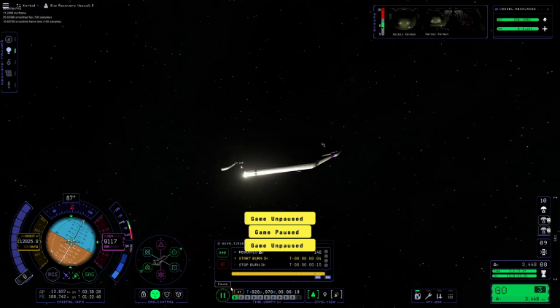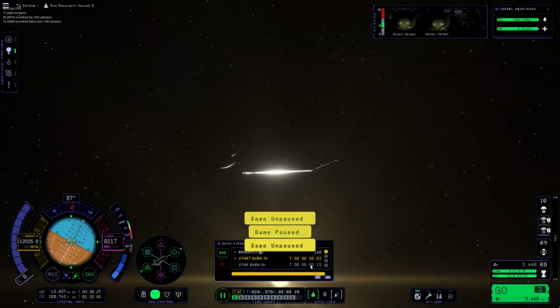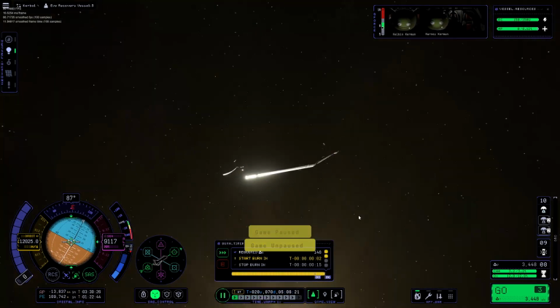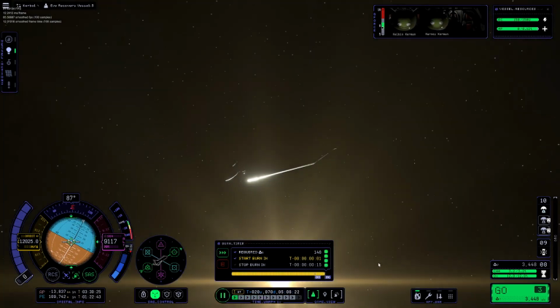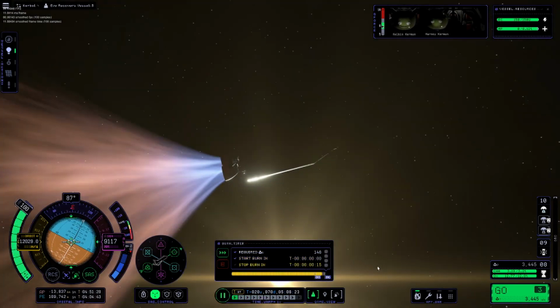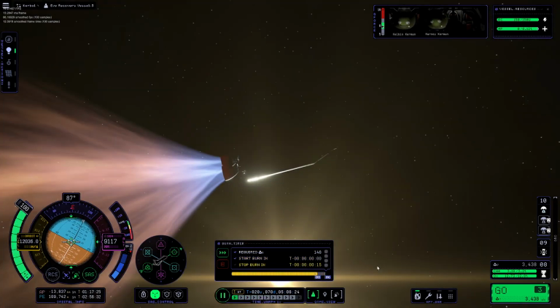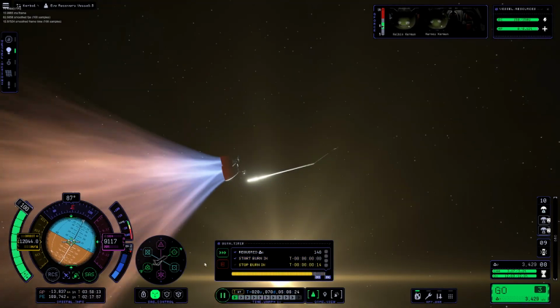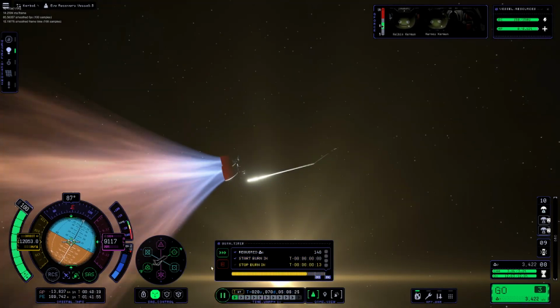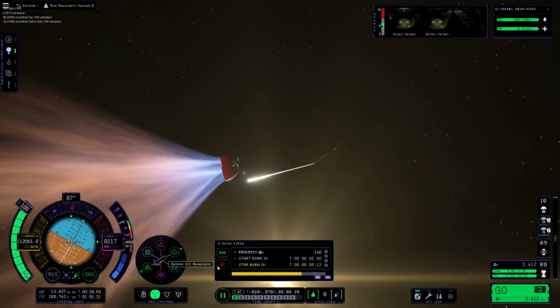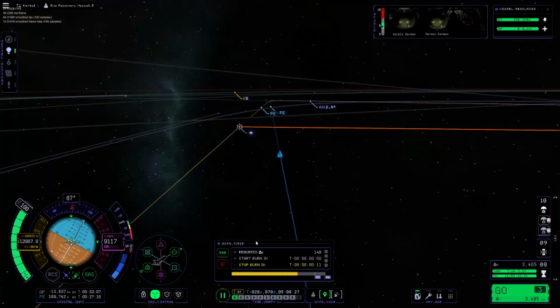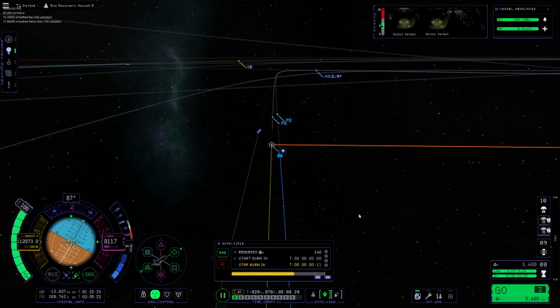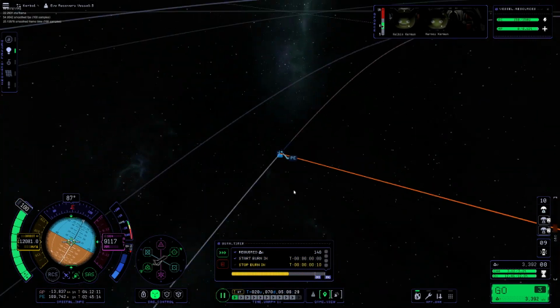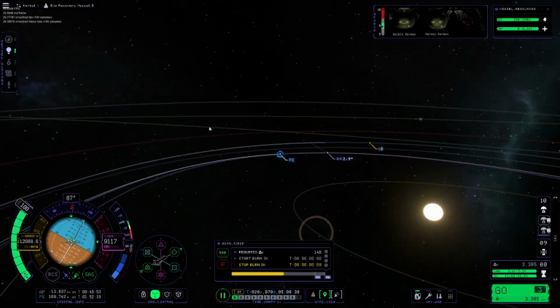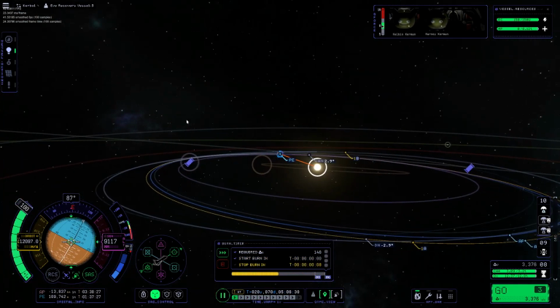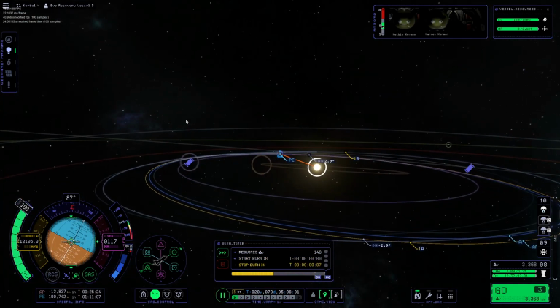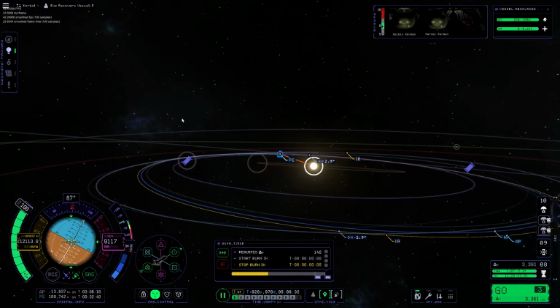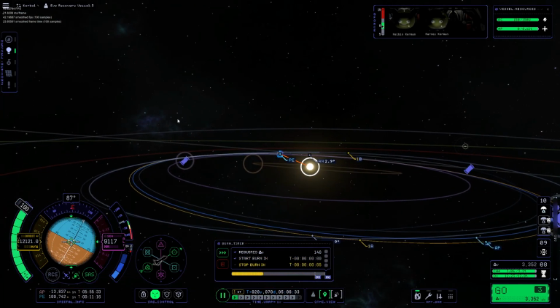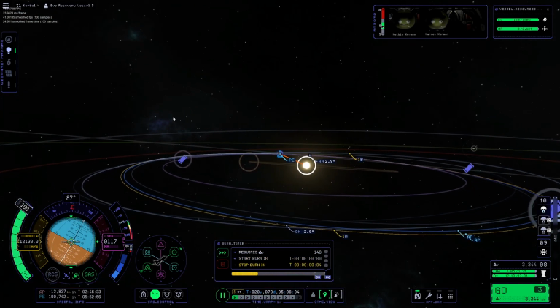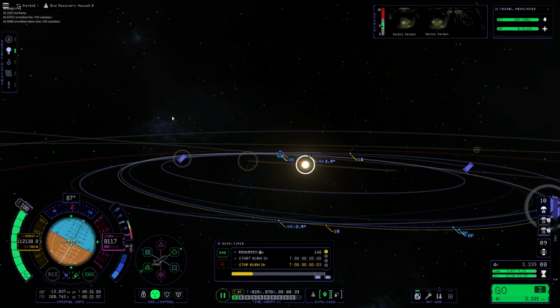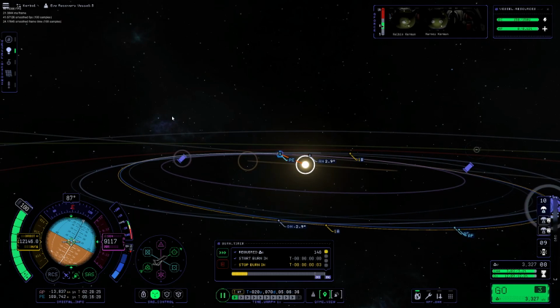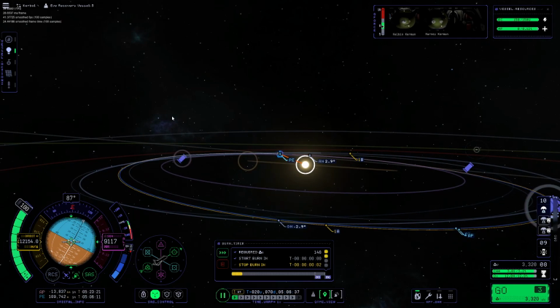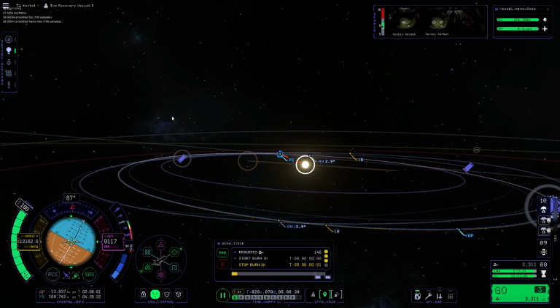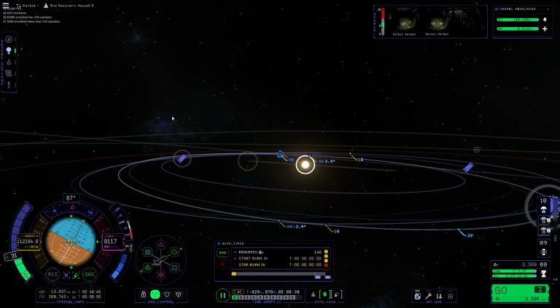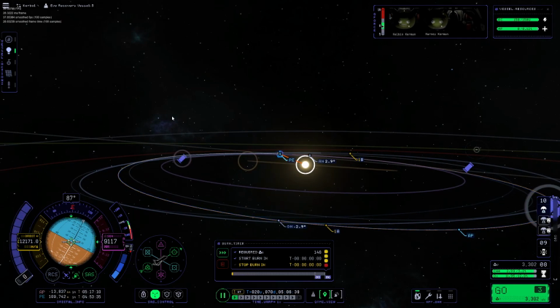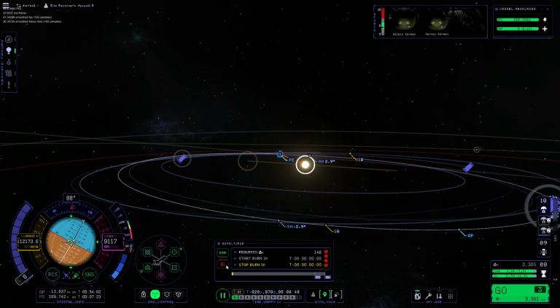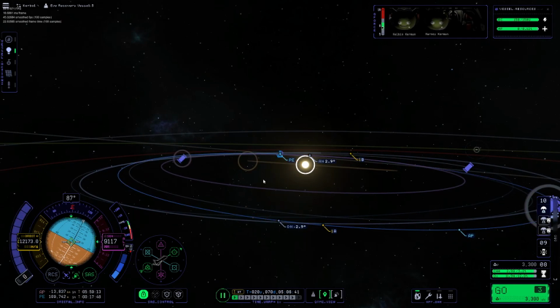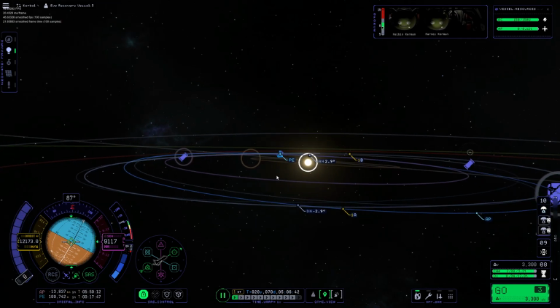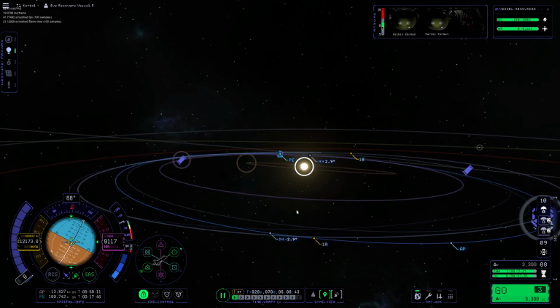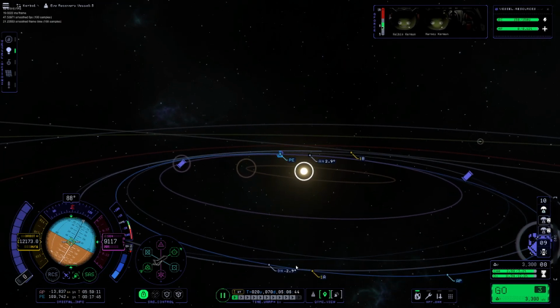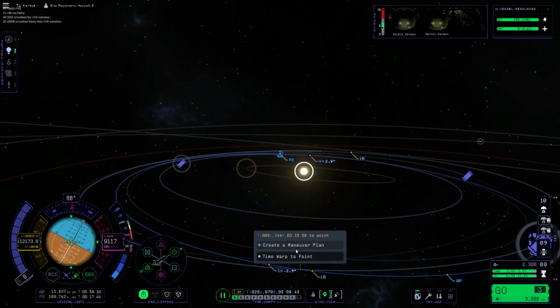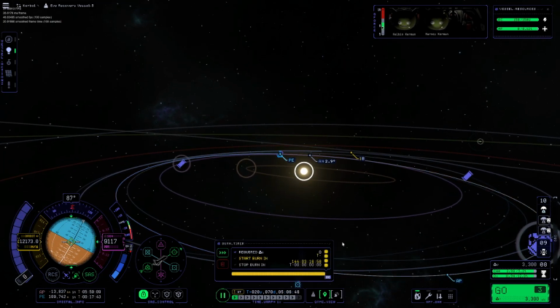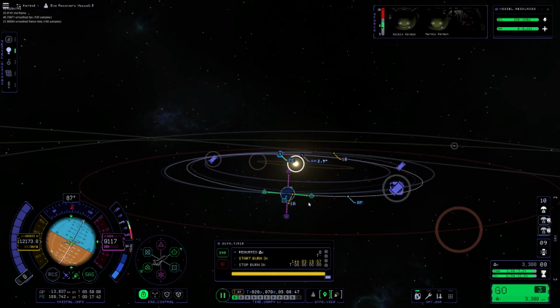Here you can see me perform a correction burn to intersect Kerbin's orbit line so I can get a better chance at an encounter.